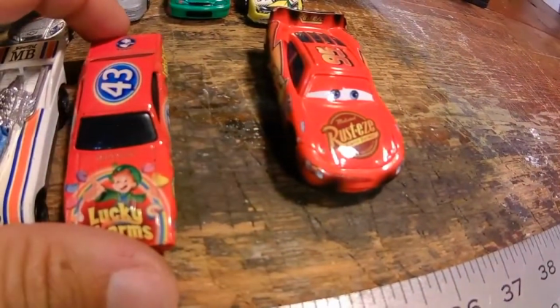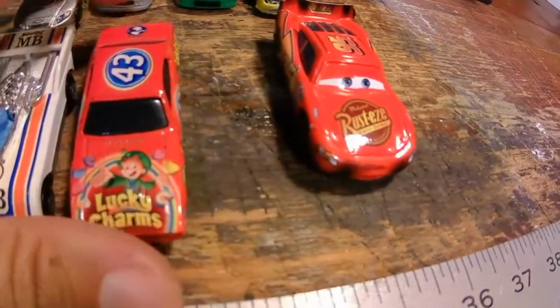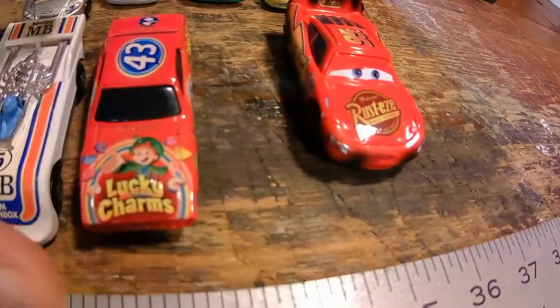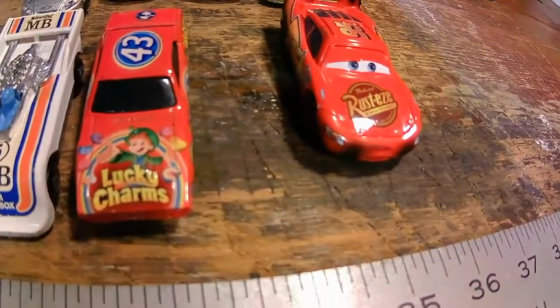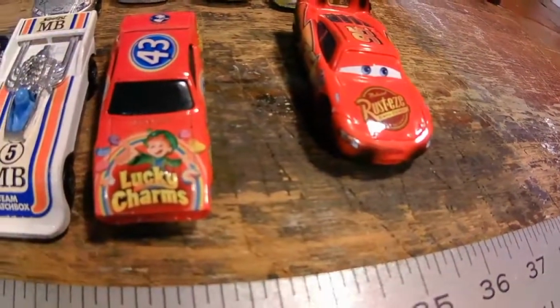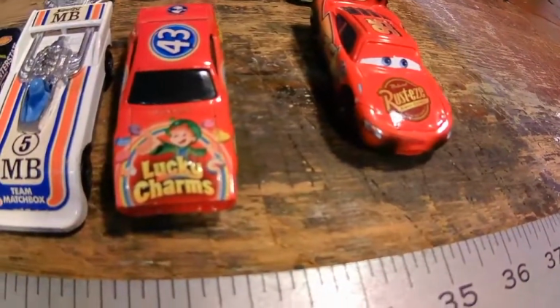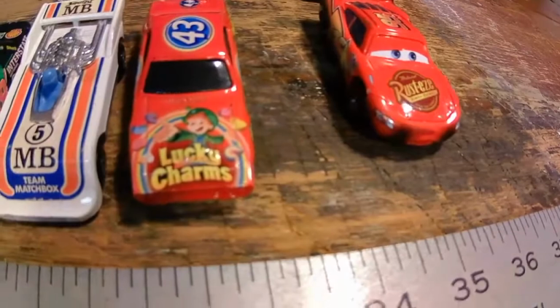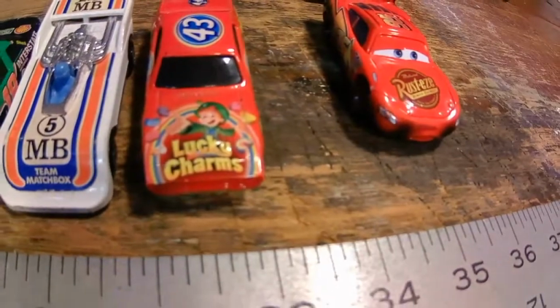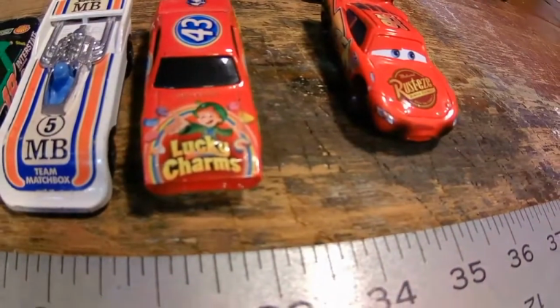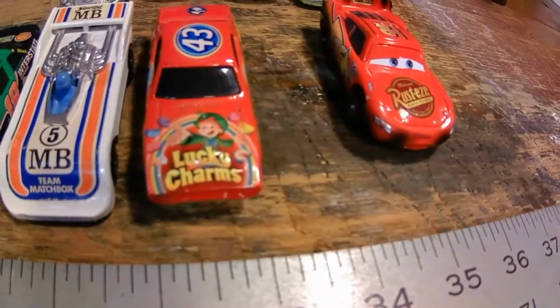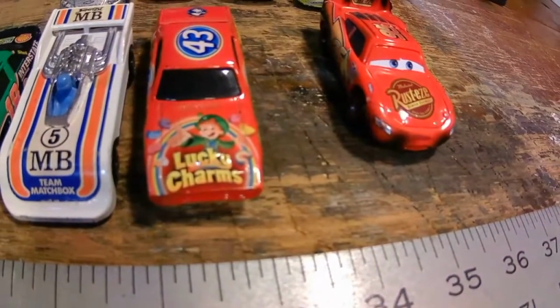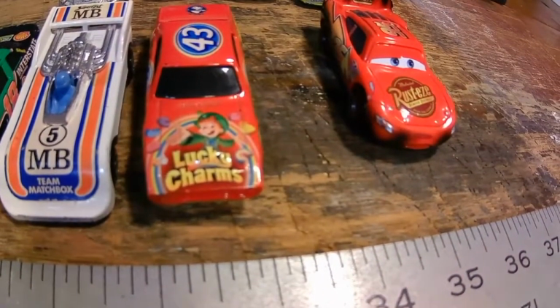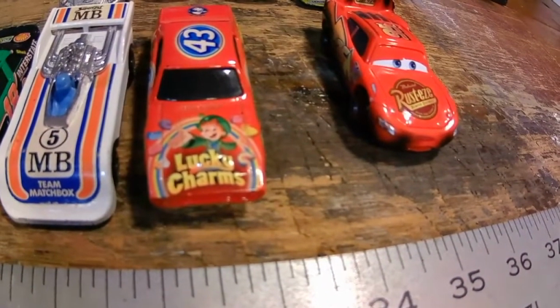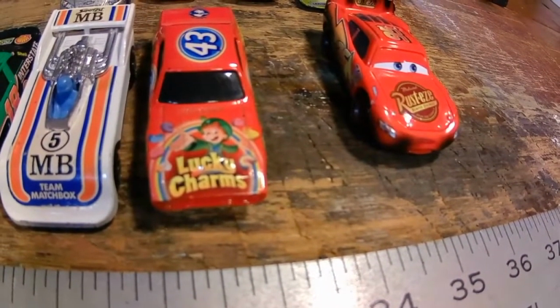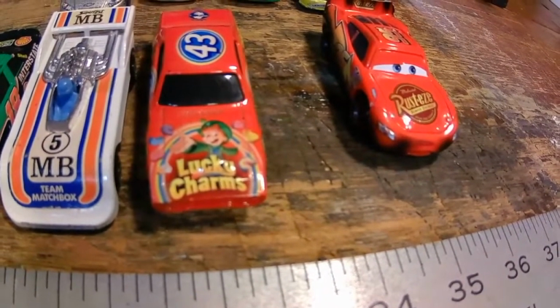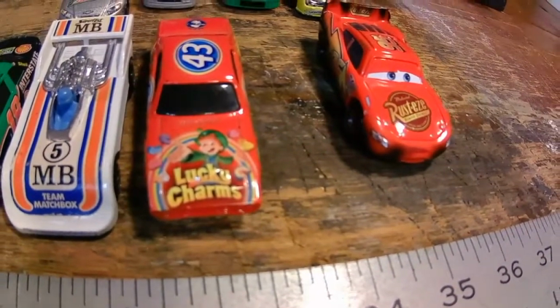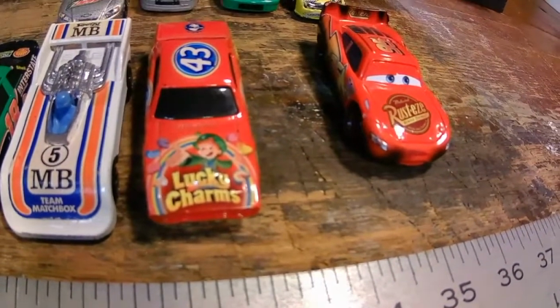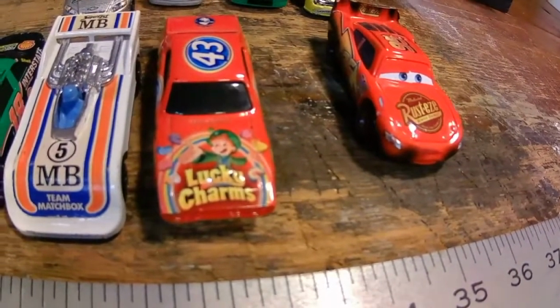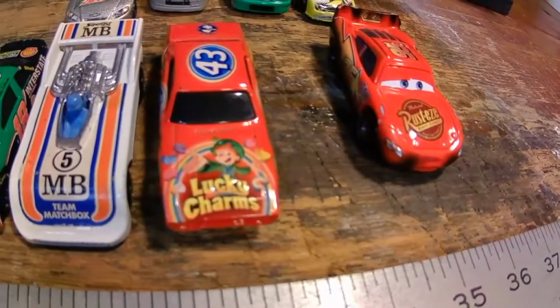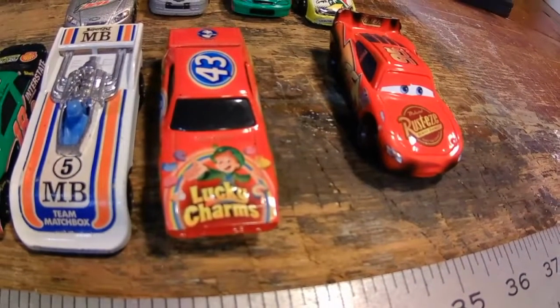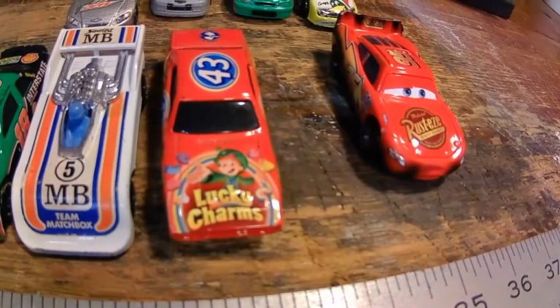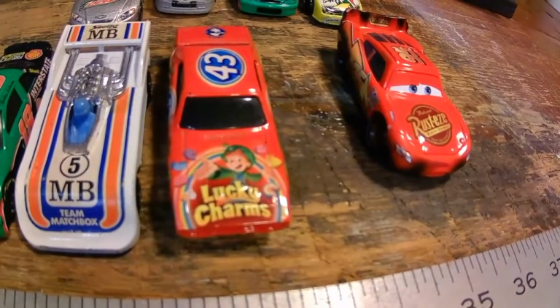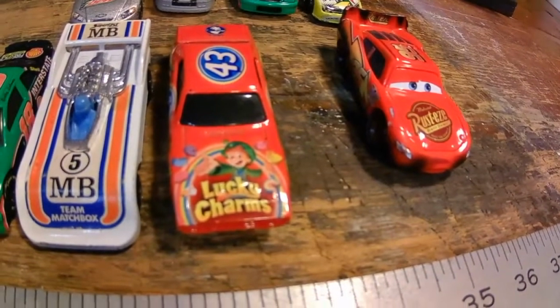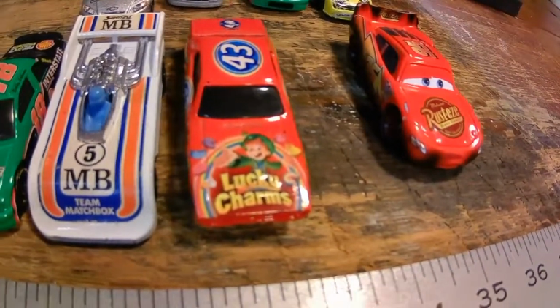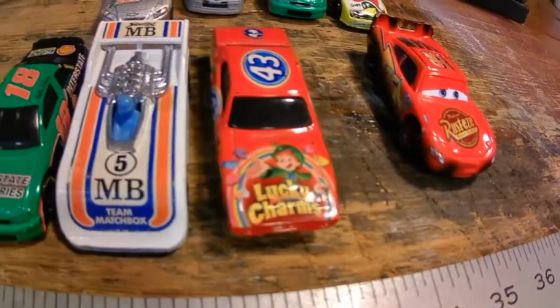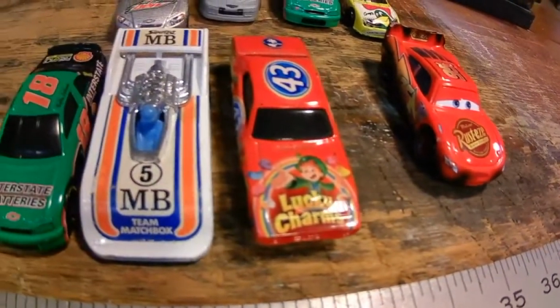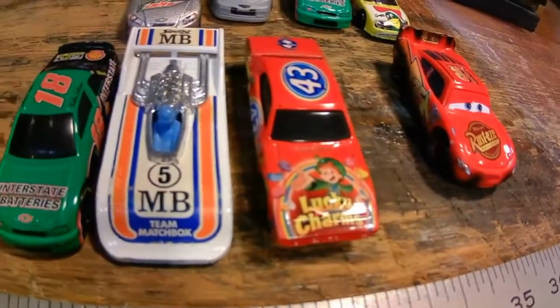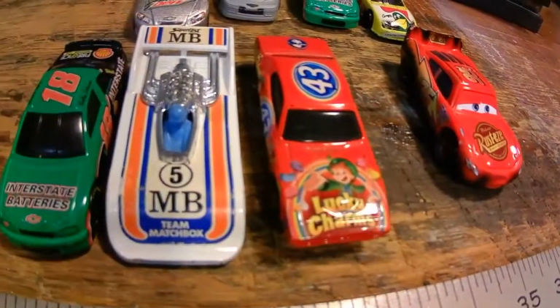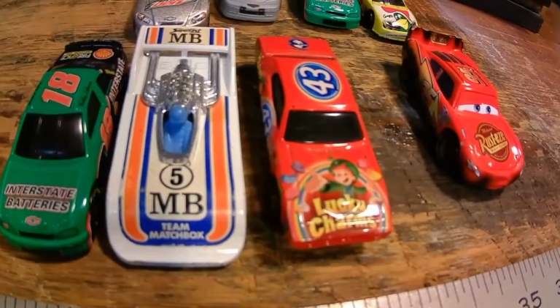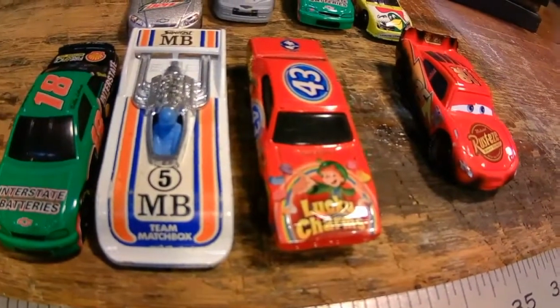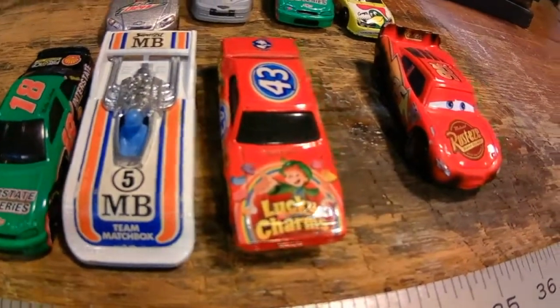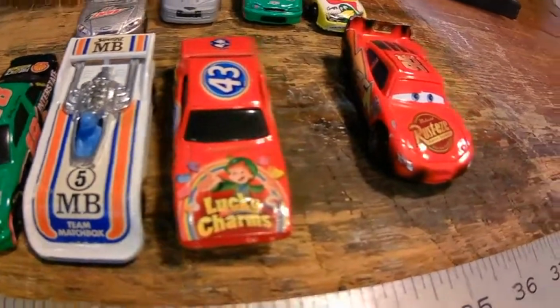Number 43, commemorative Lucky Charm Richard Petty car. Already had that one already.